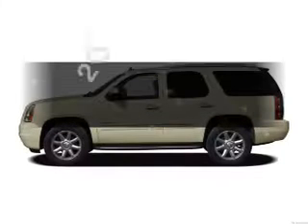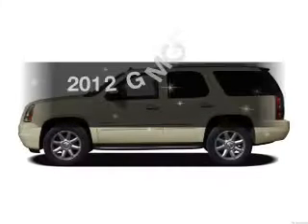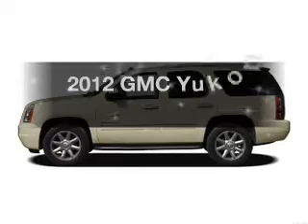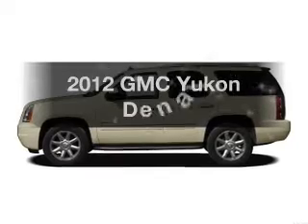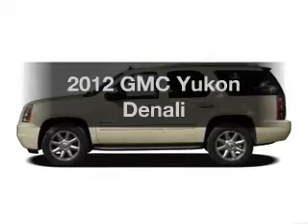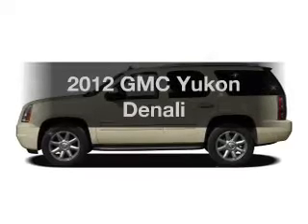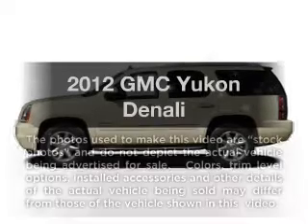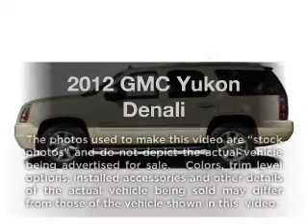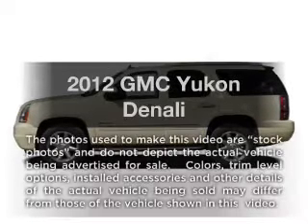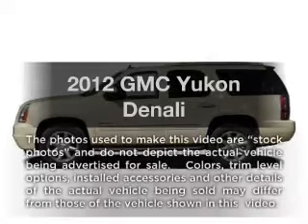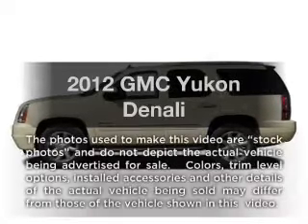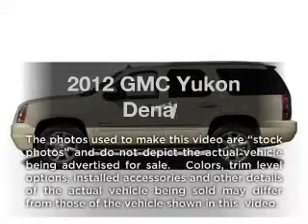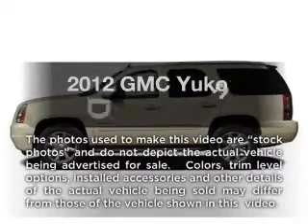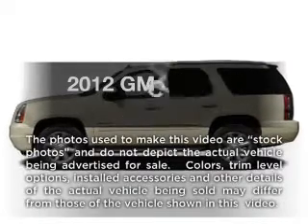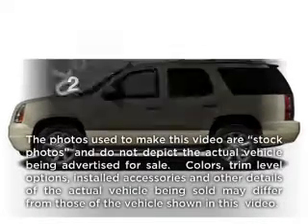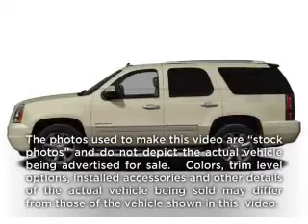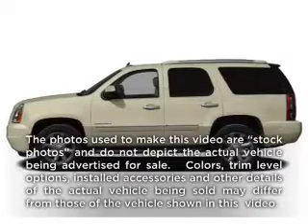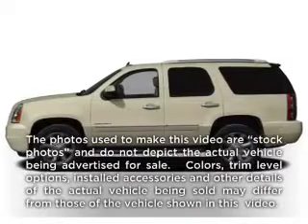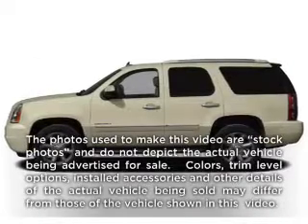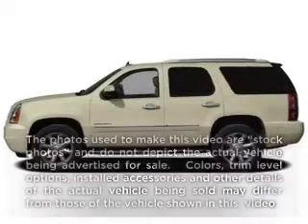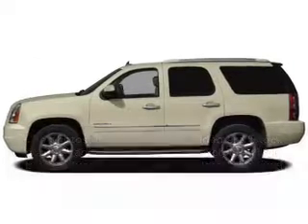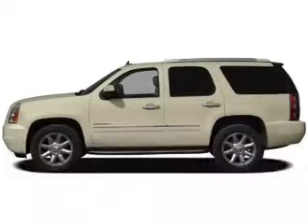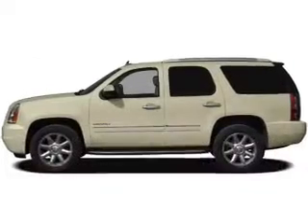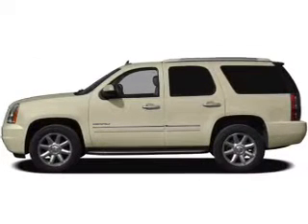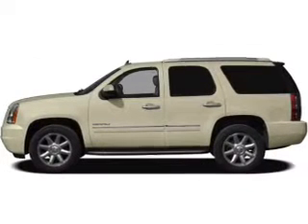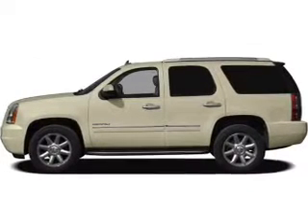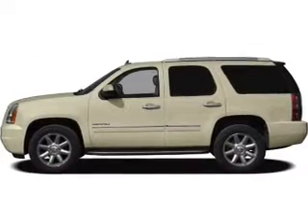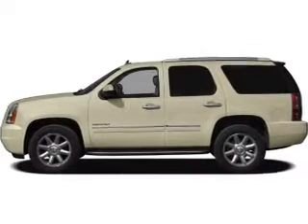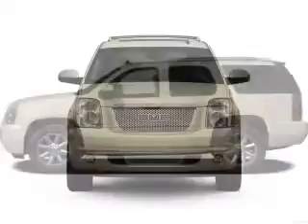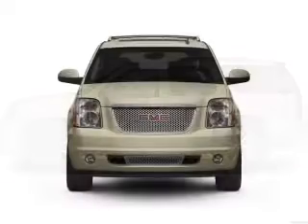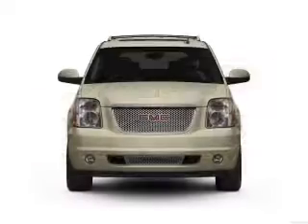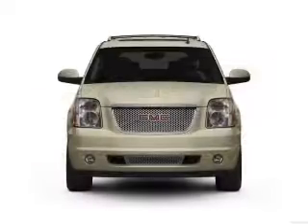Introducing the 2012 GMC Yukon — everything you need under one roof with this great vehicle.